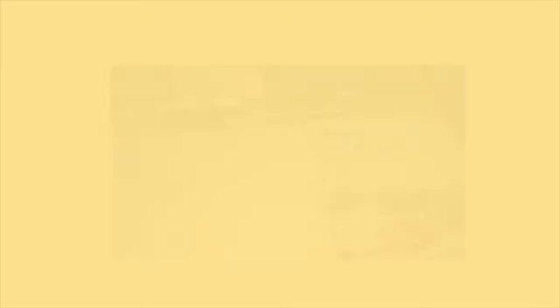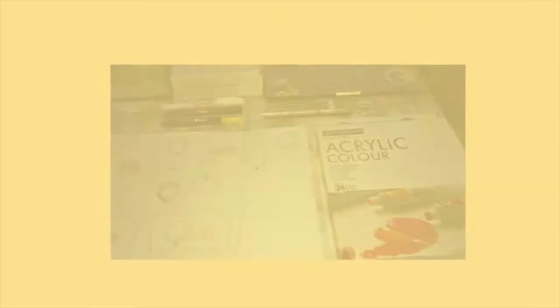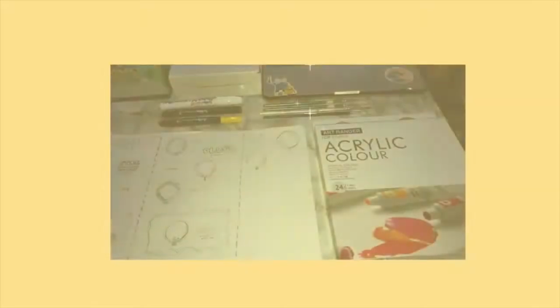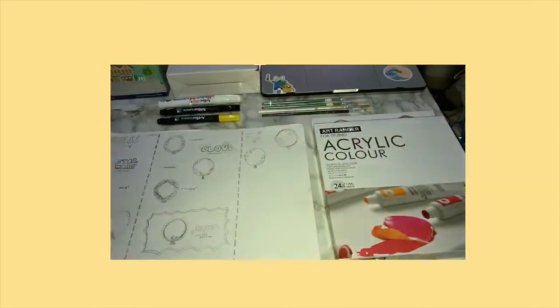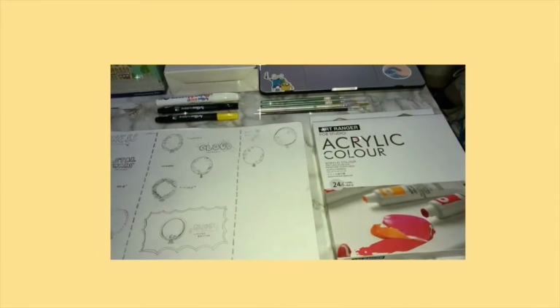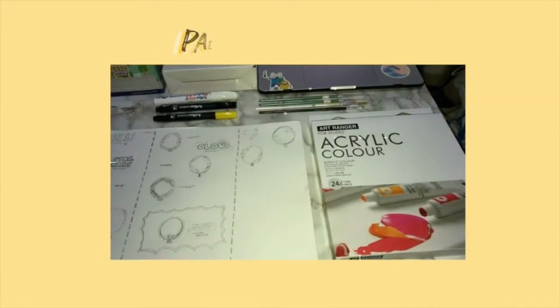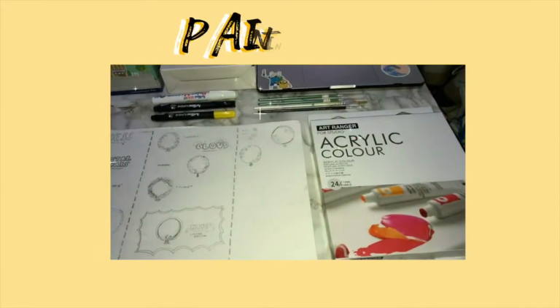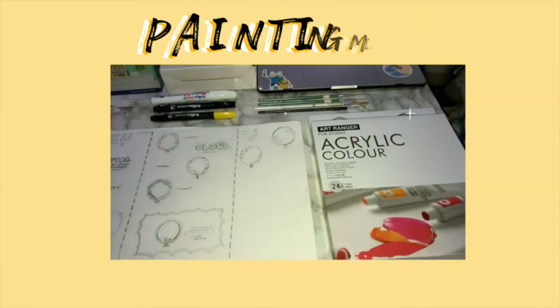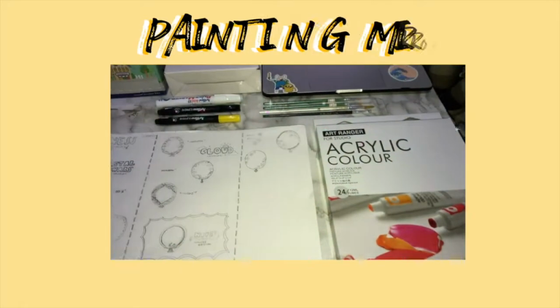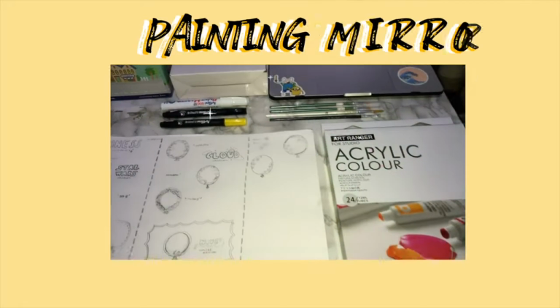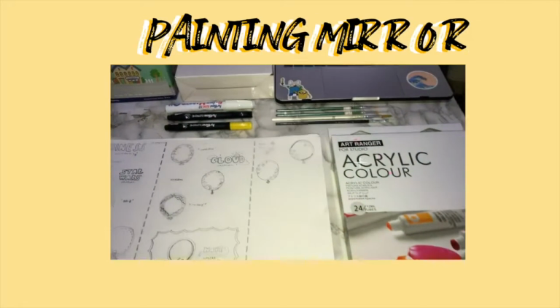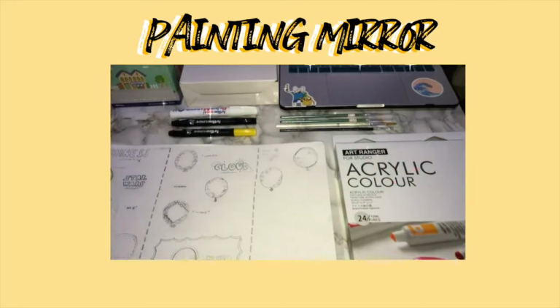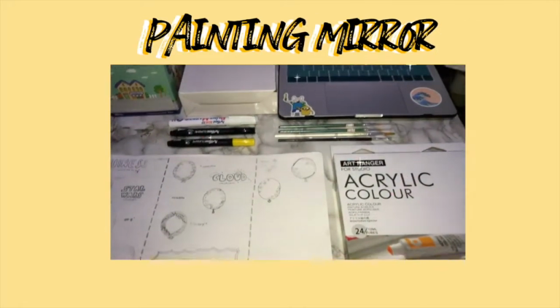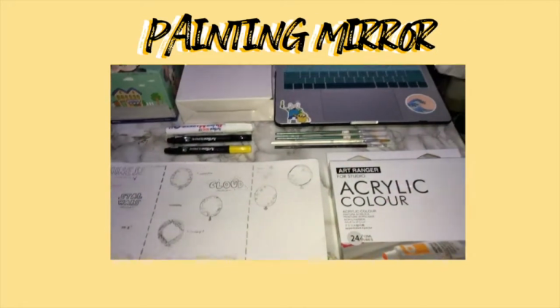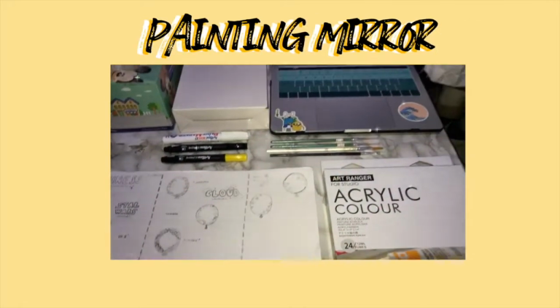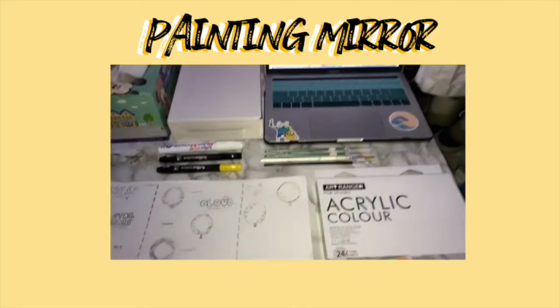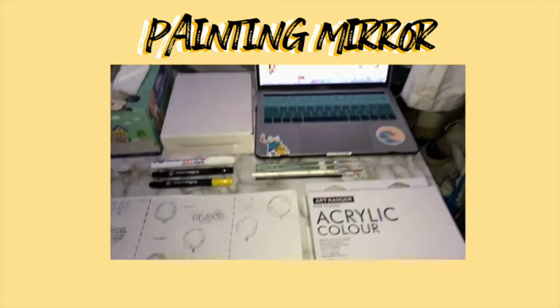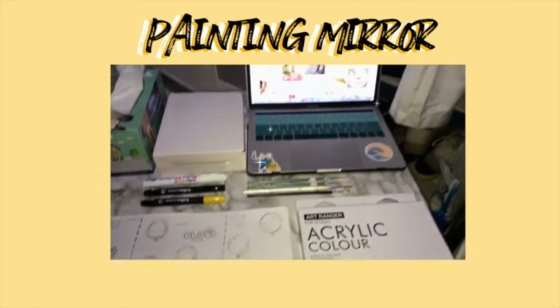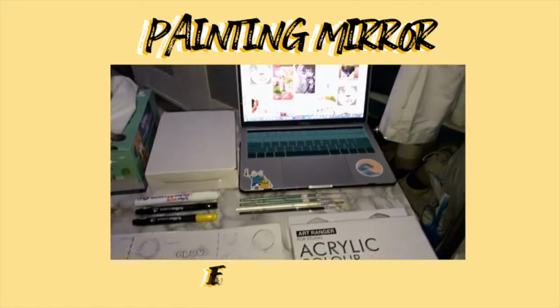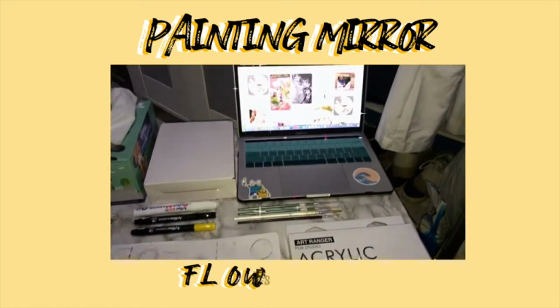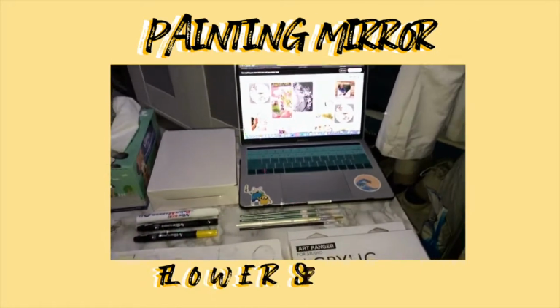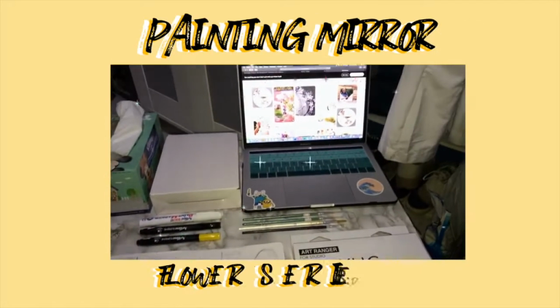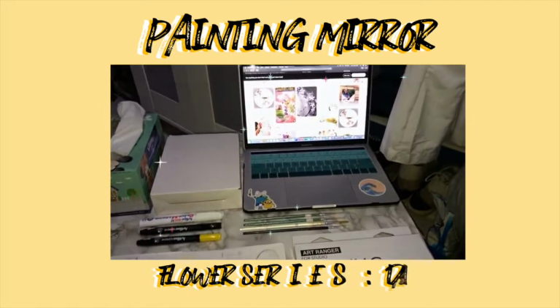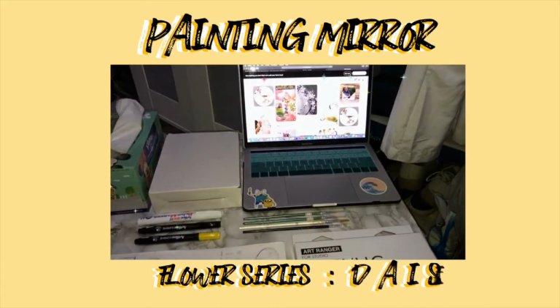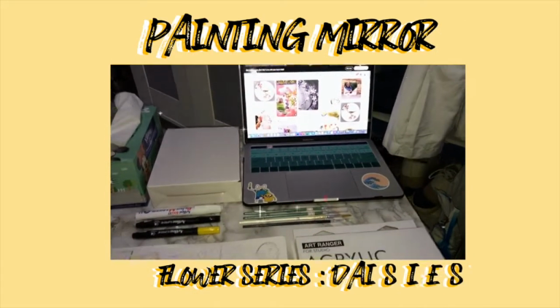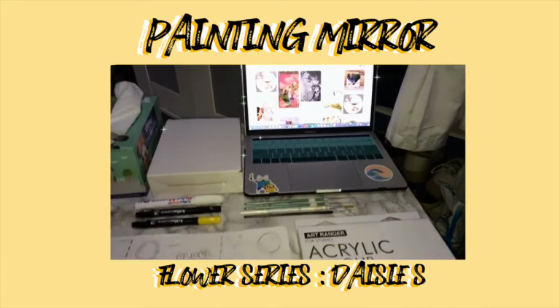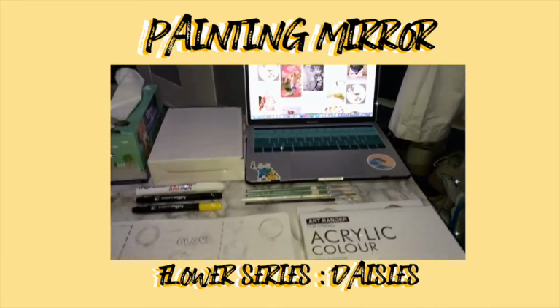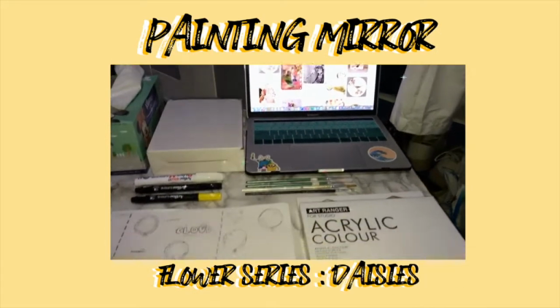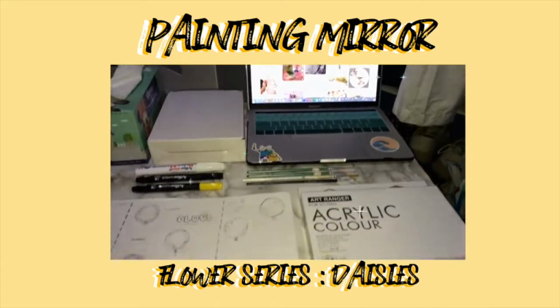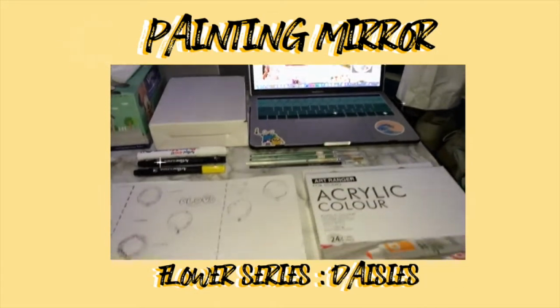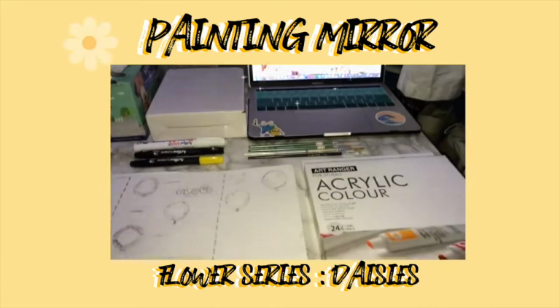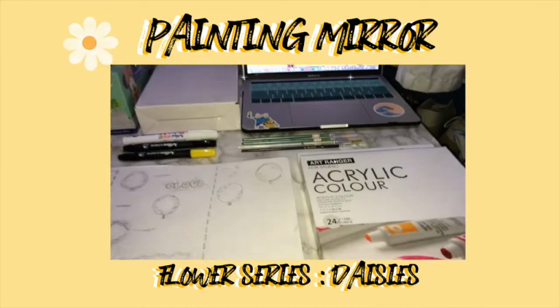Hi everyone, so today I'm going to show you my mirror painting.